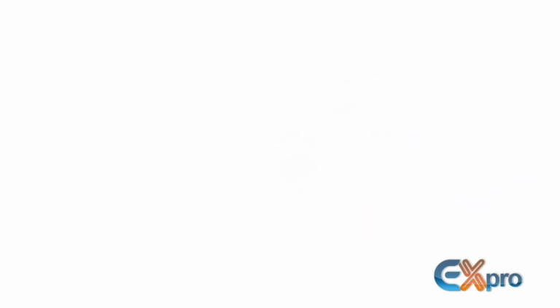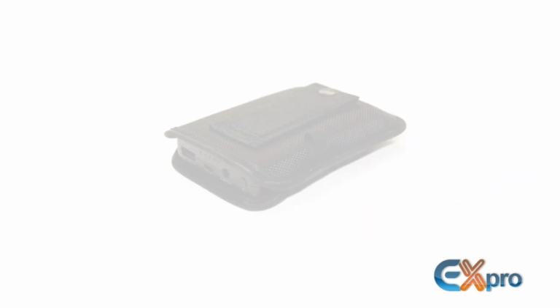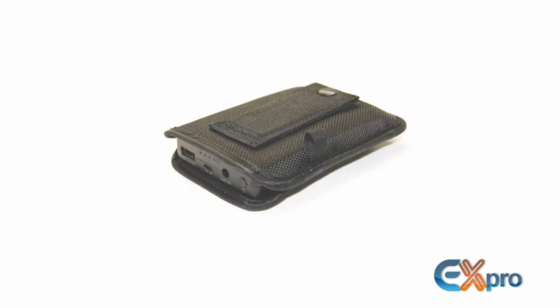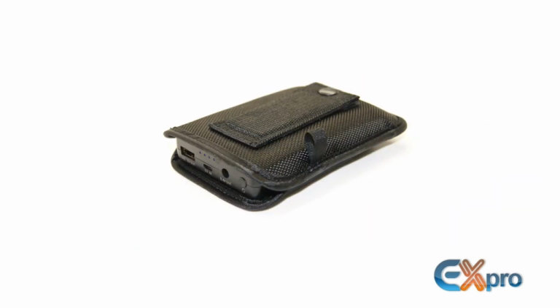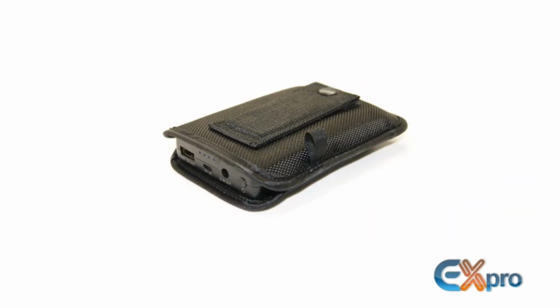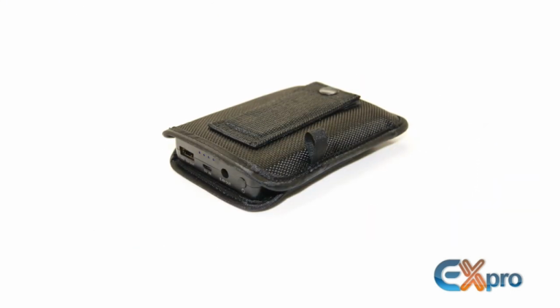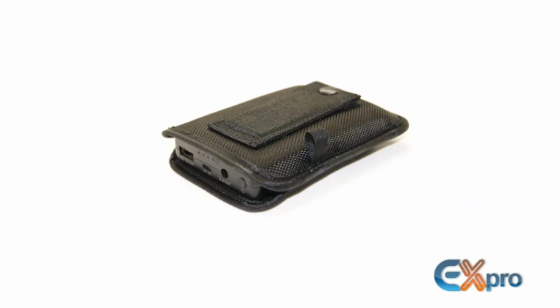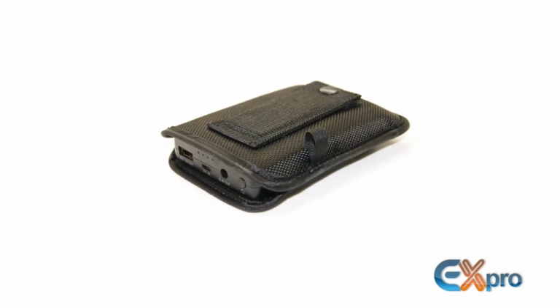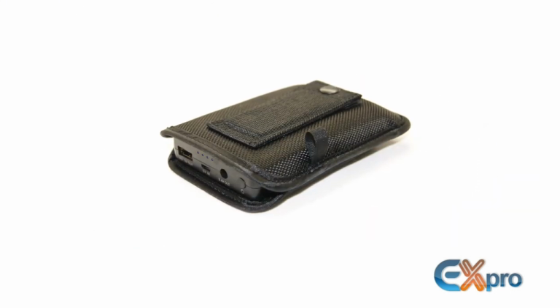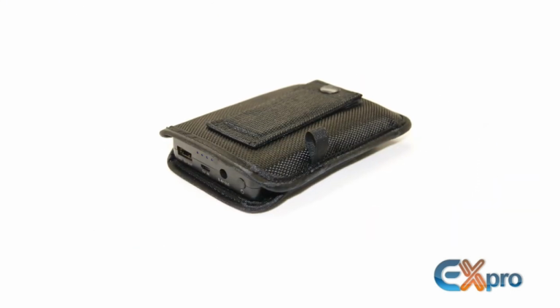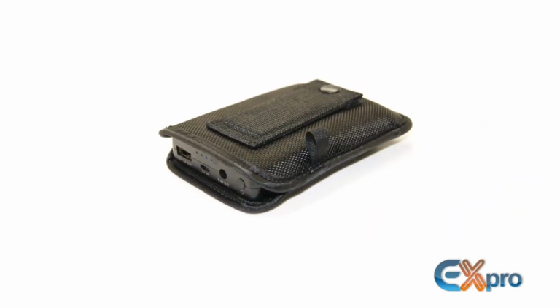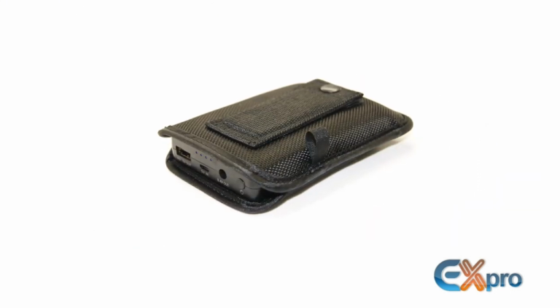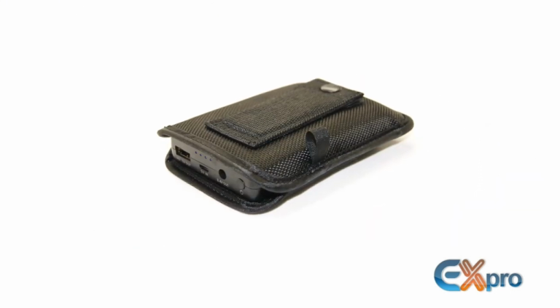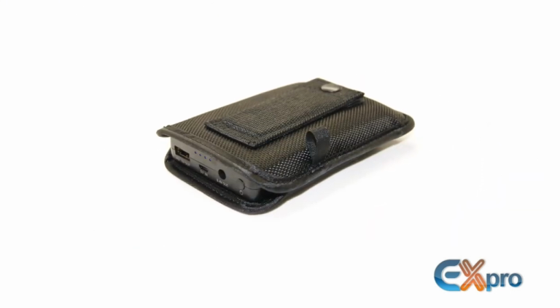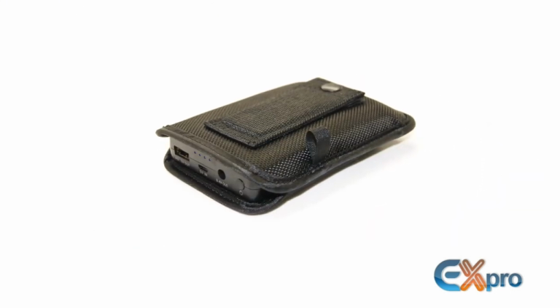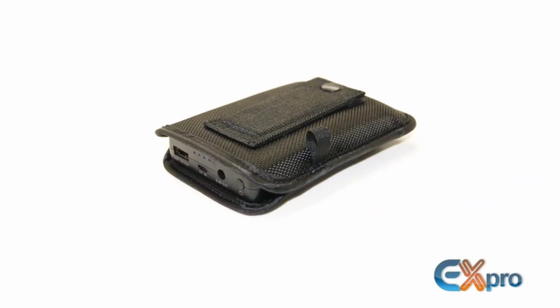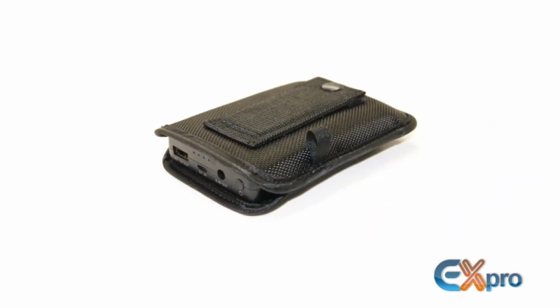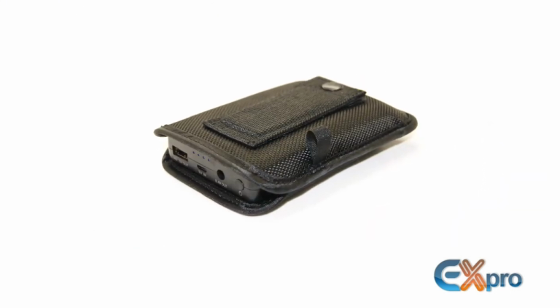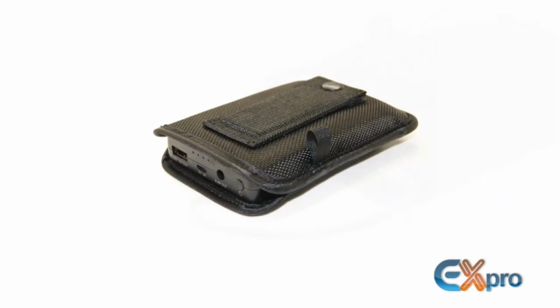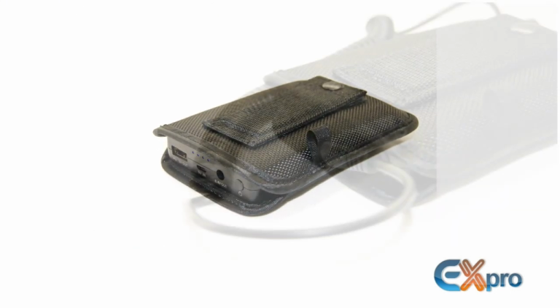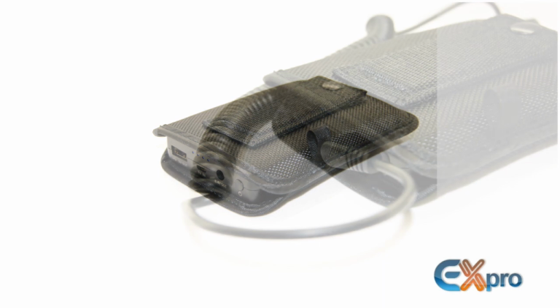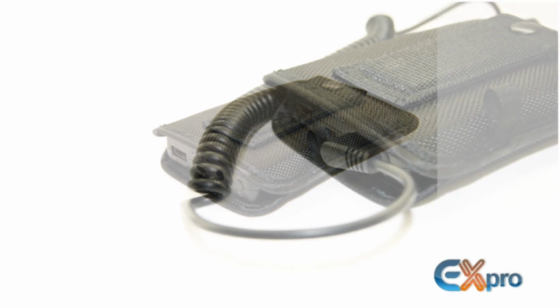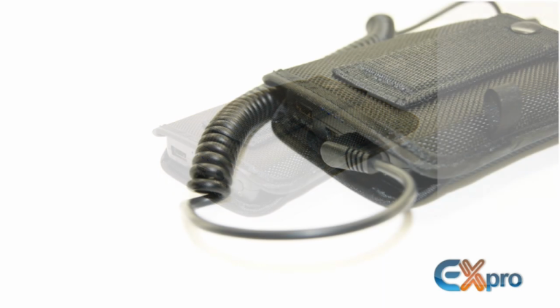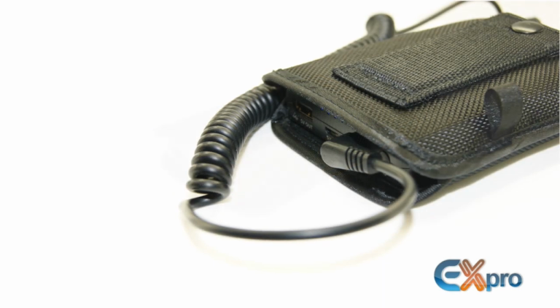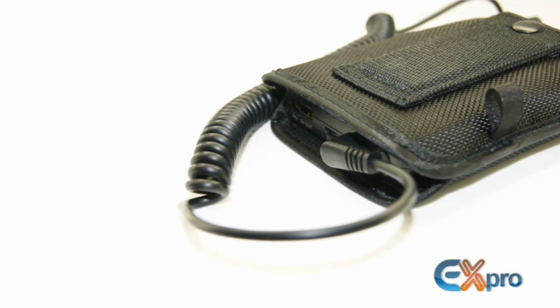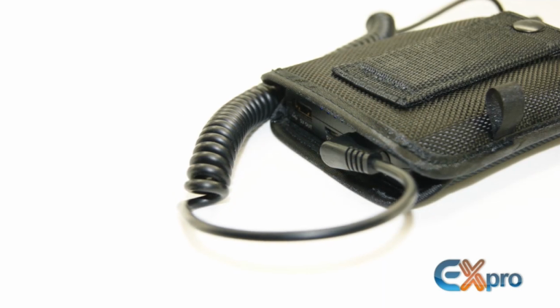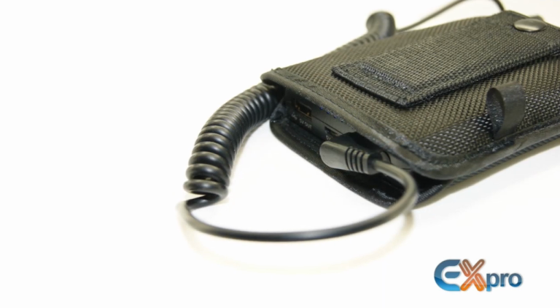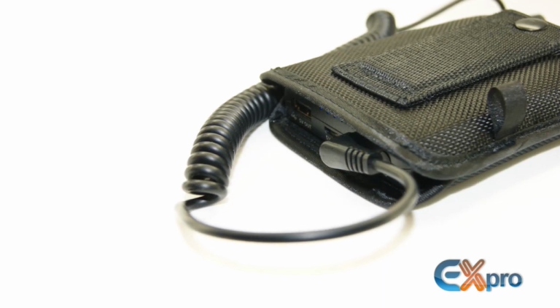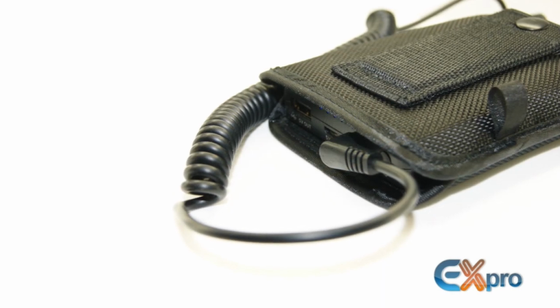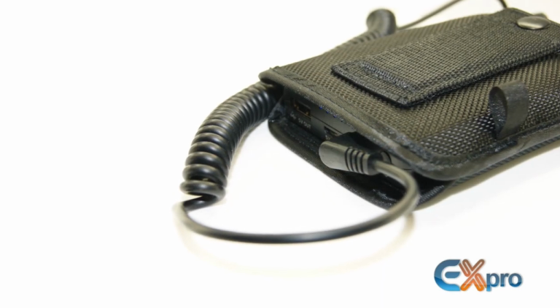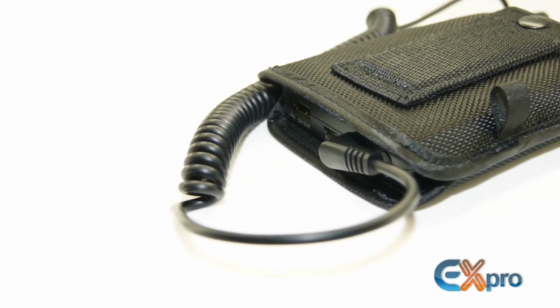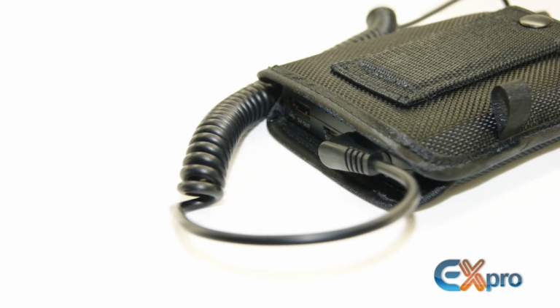Also included in the box is a belt pouch, which can come in handy if you're doing run and gun shooting.